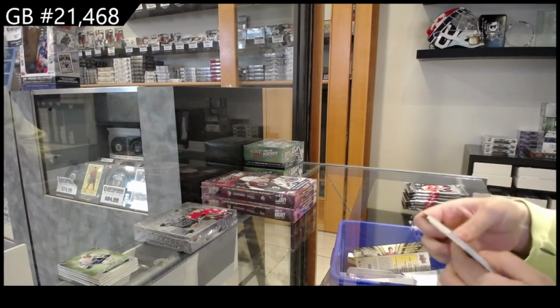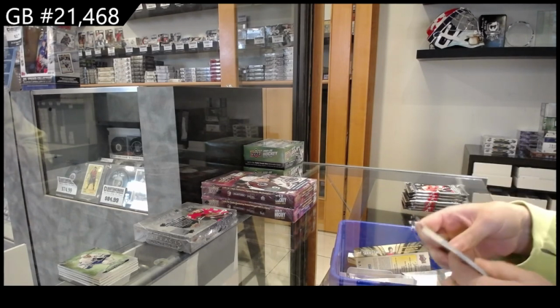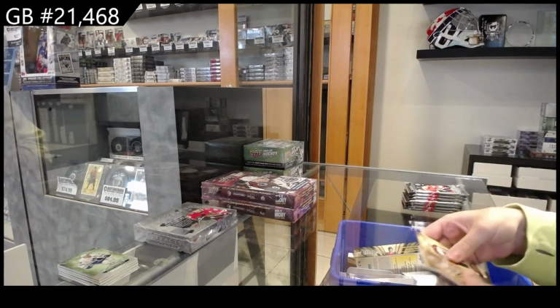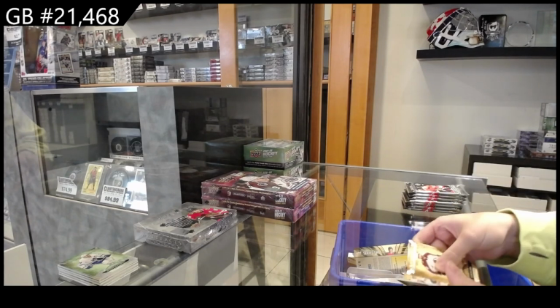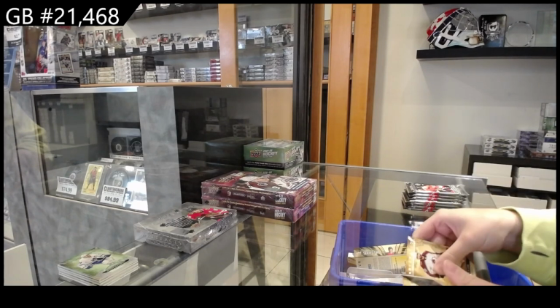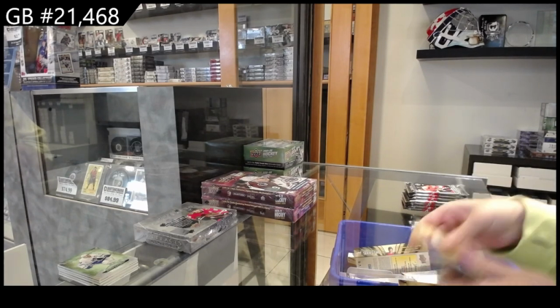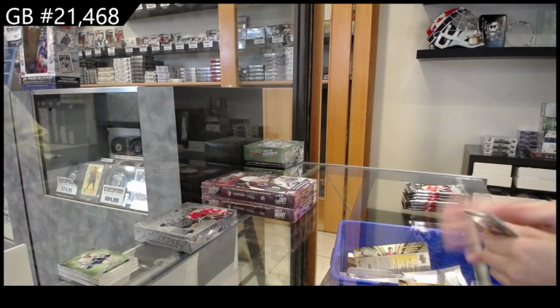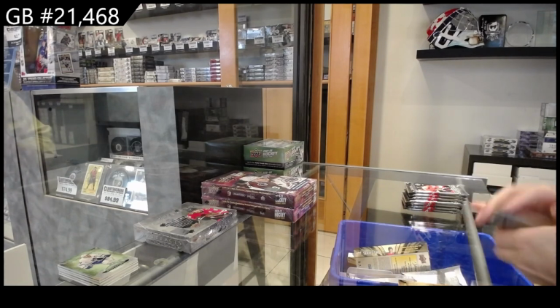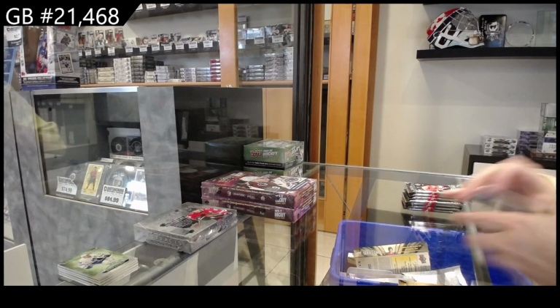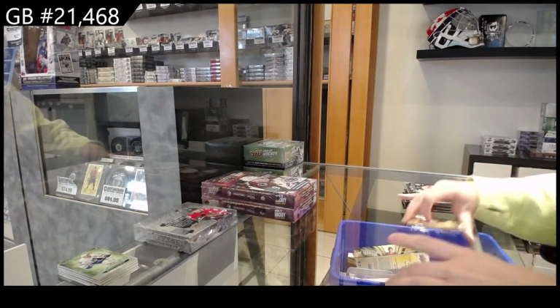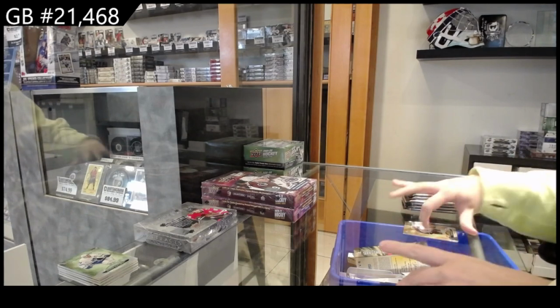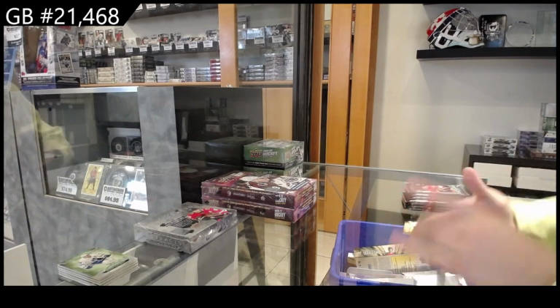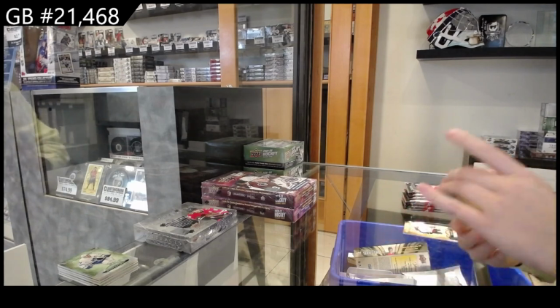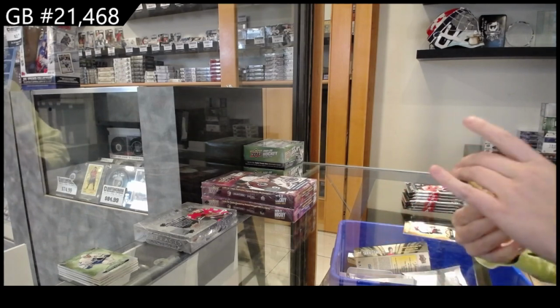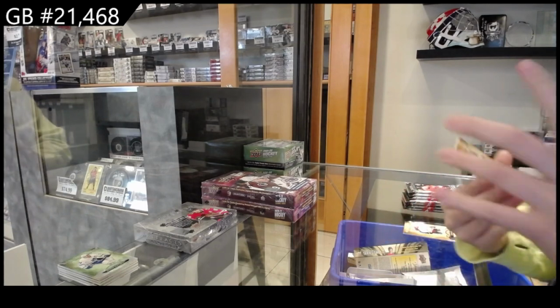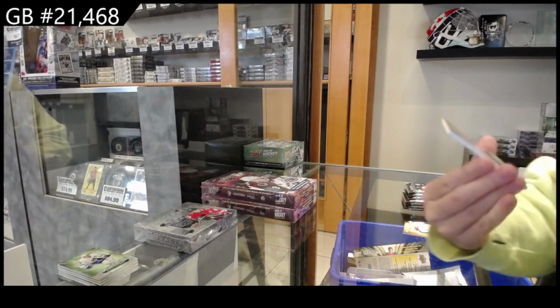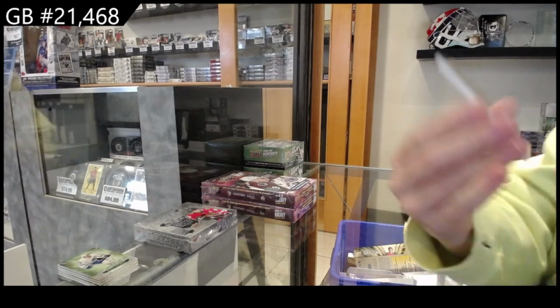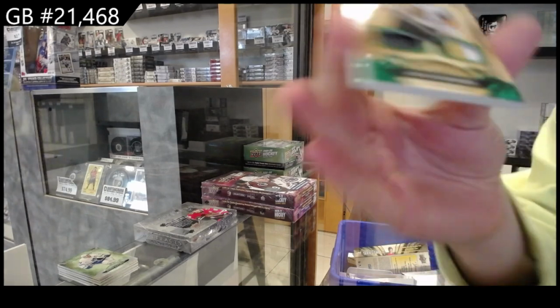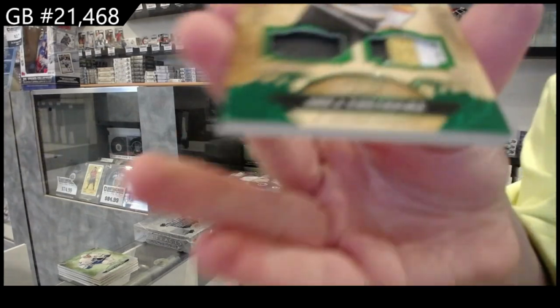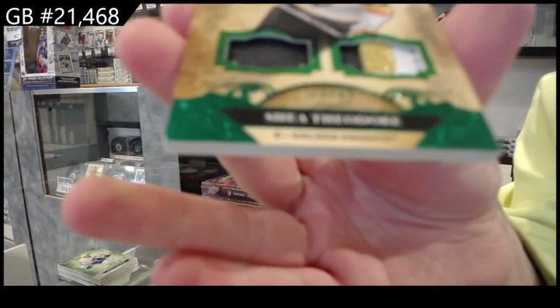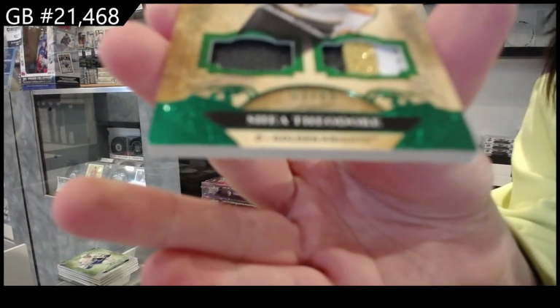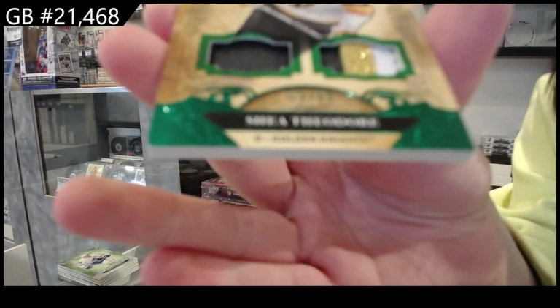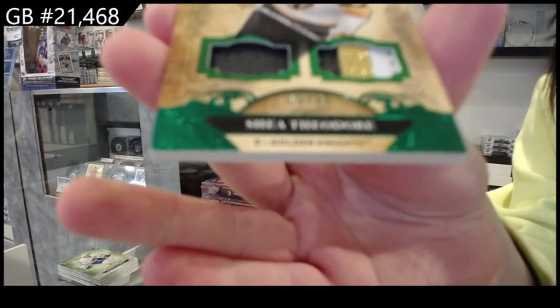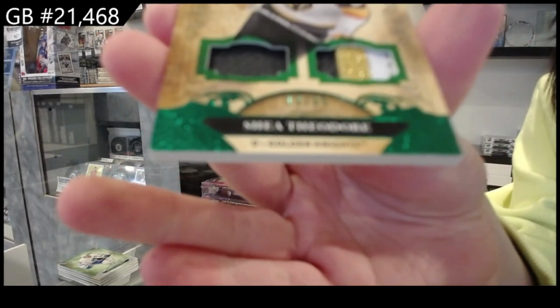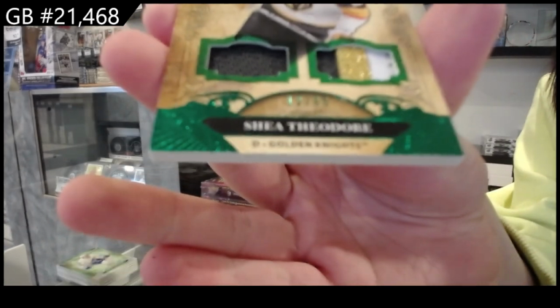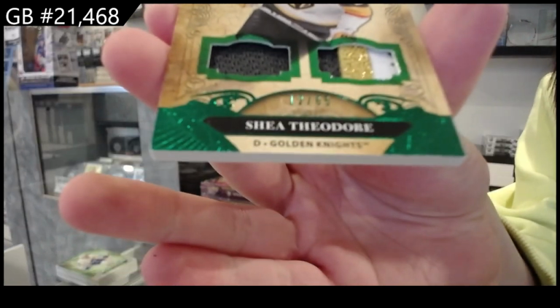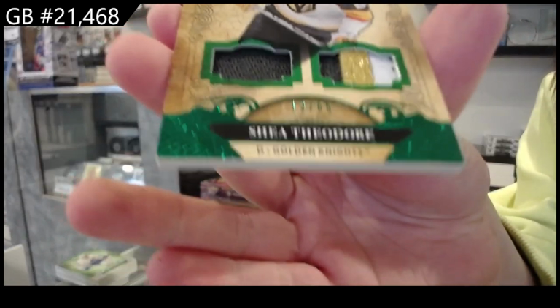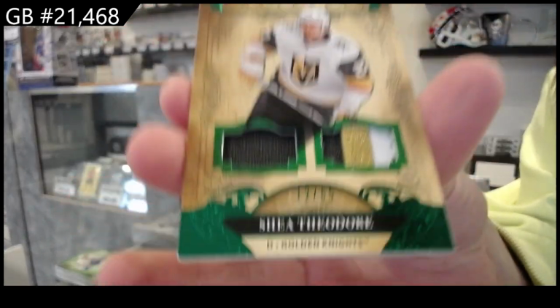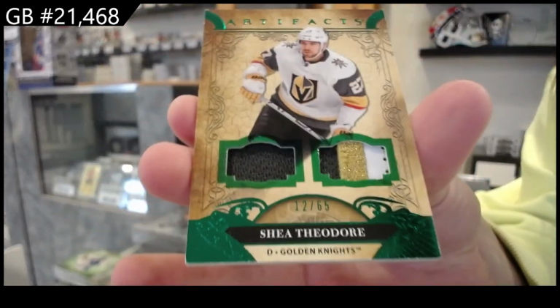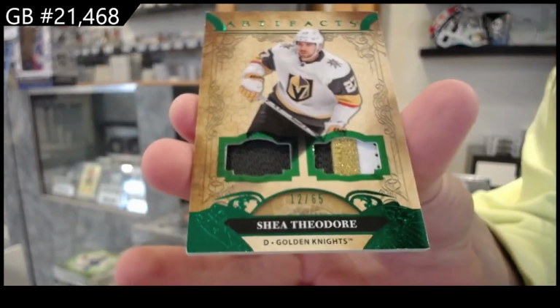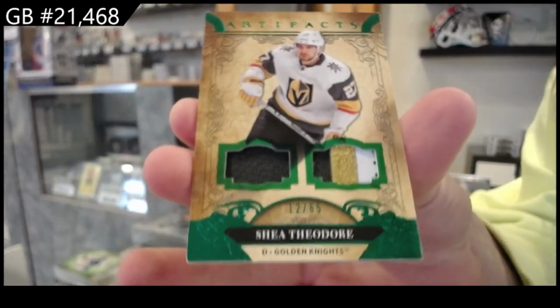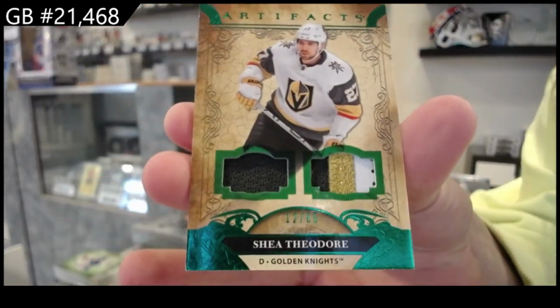We have an emerald jersey patch, numbered to 65, for Vegas of Shea Theodore.